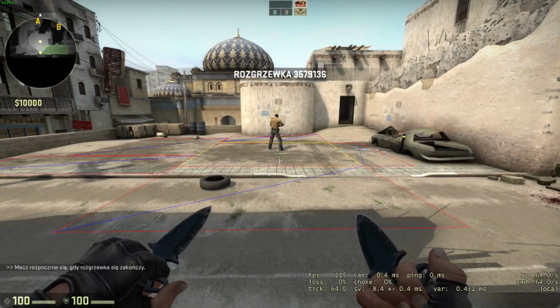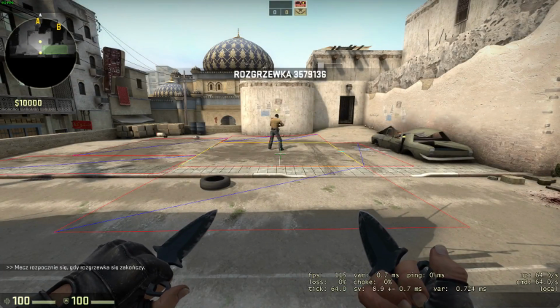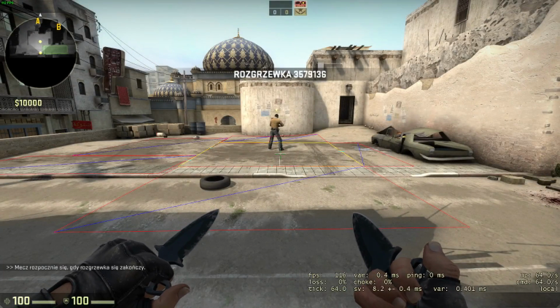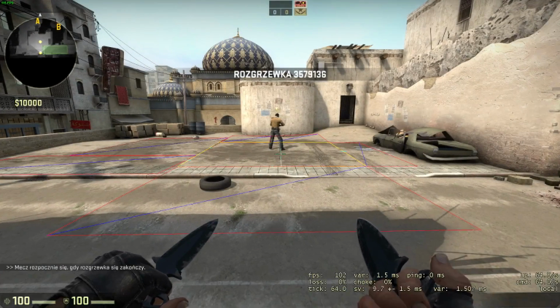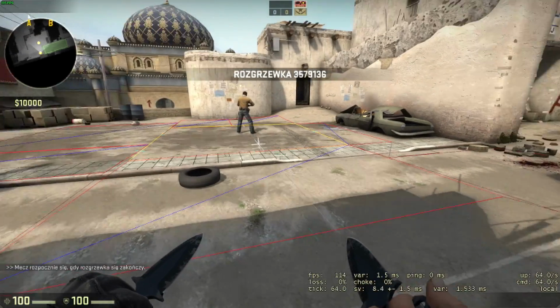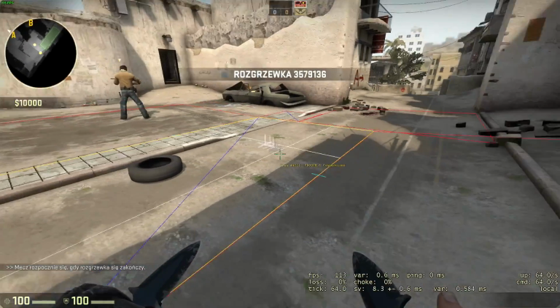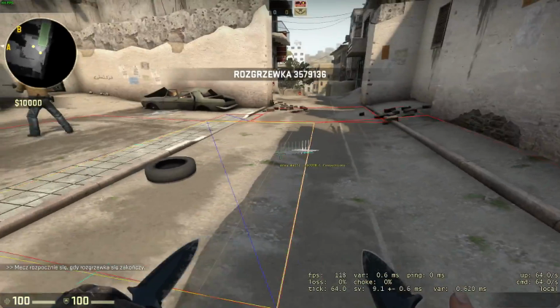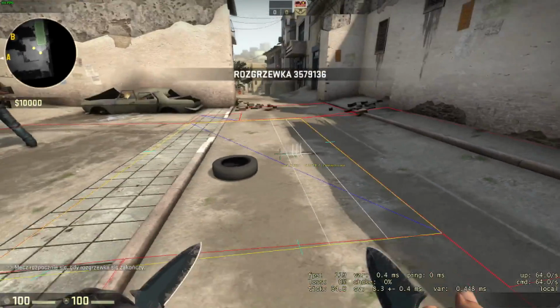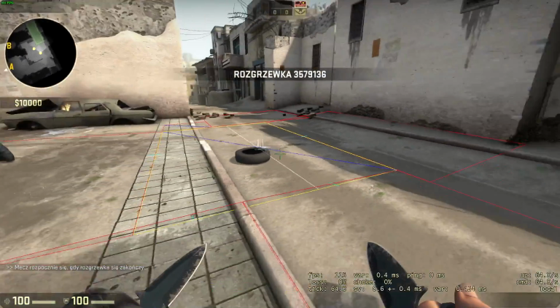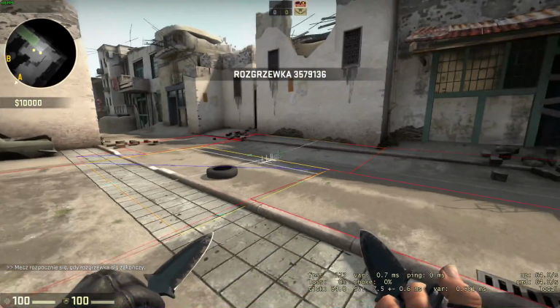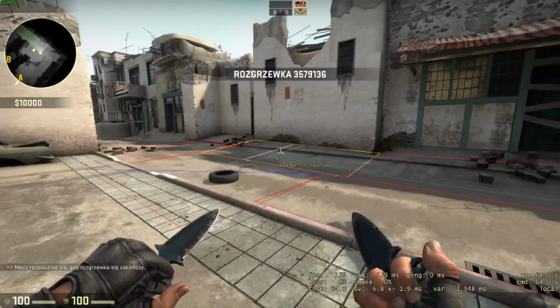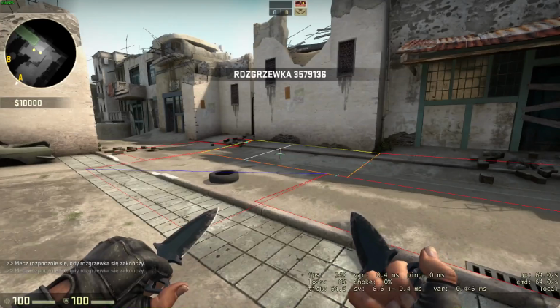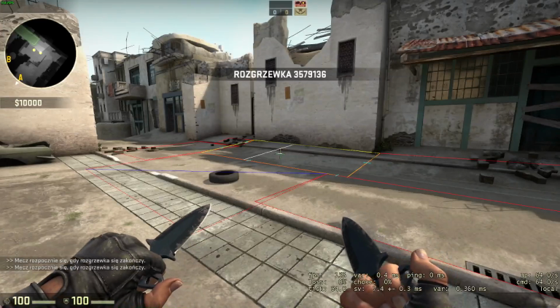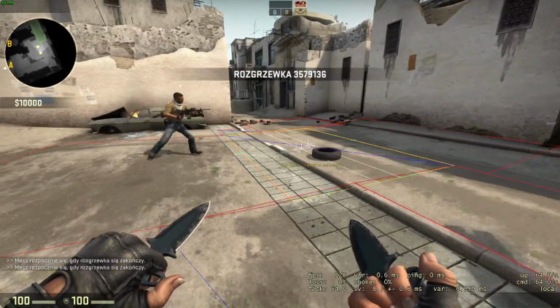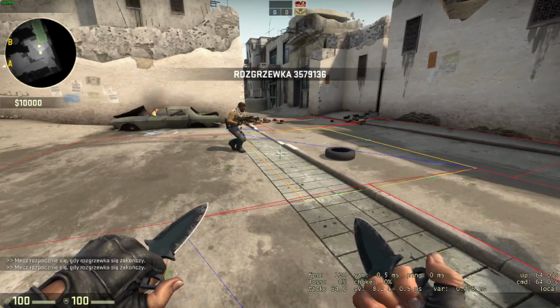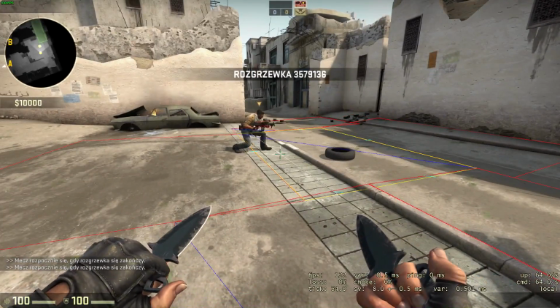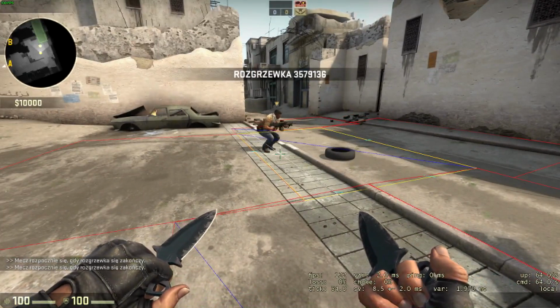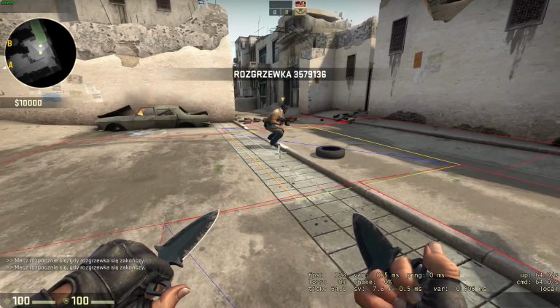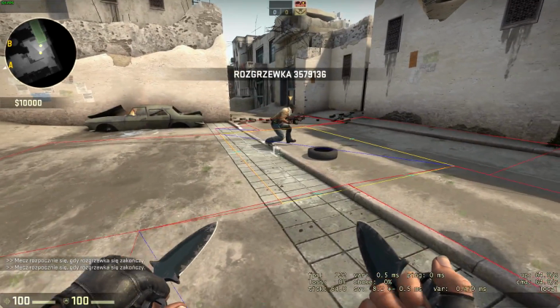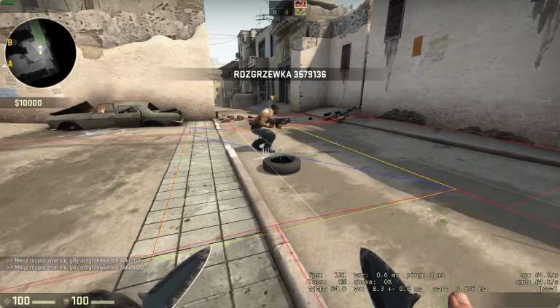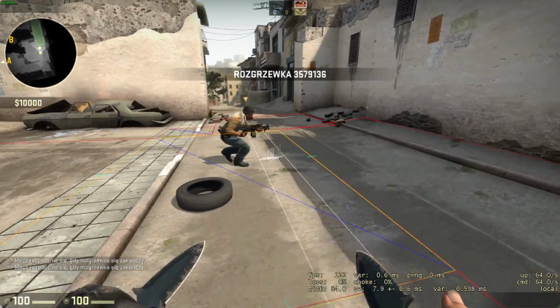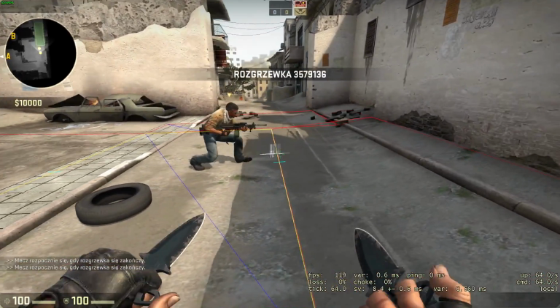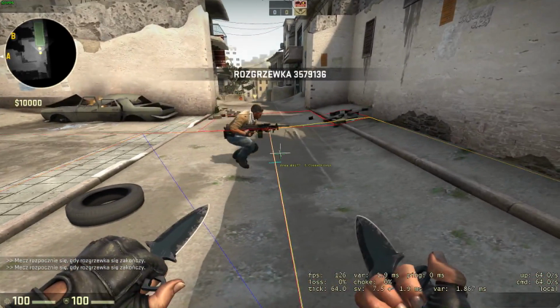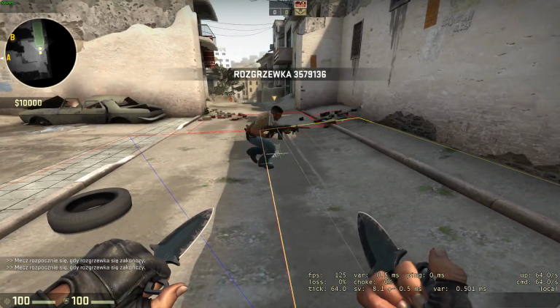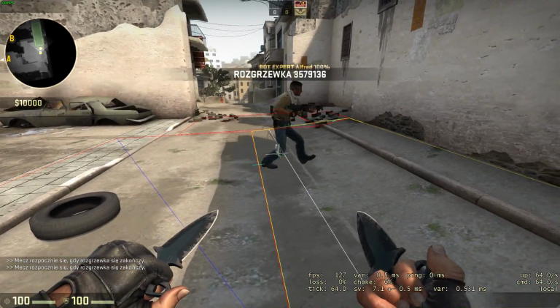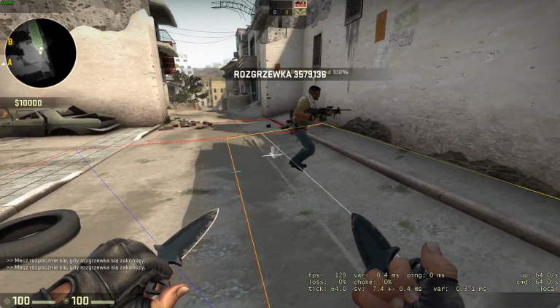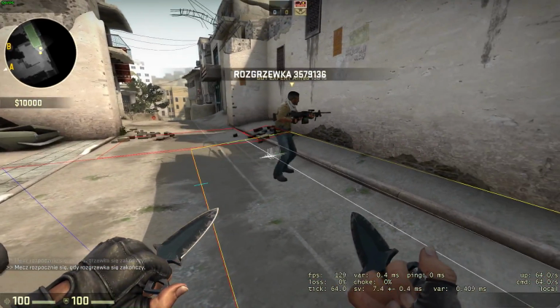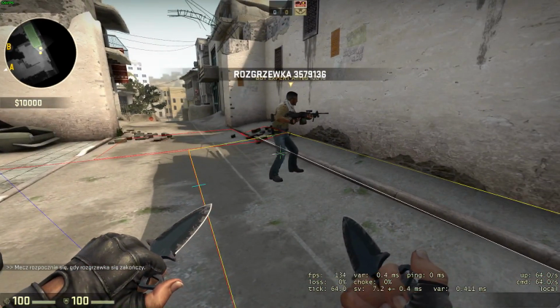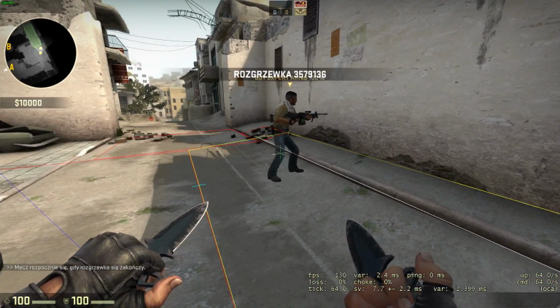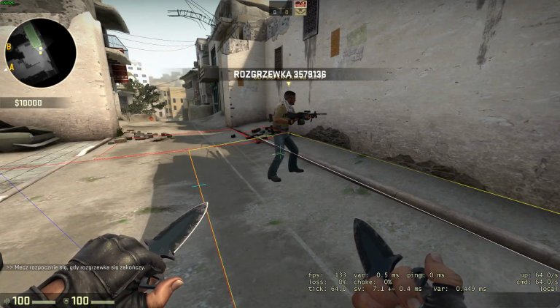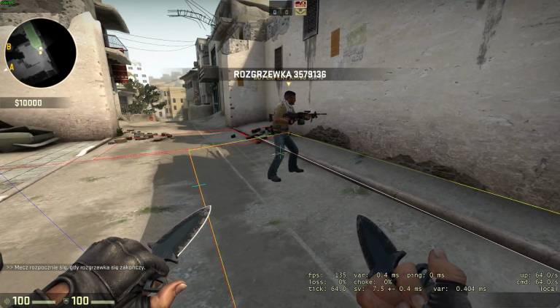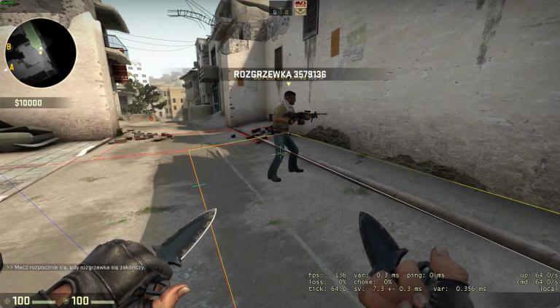Unlike Left 4 Dead, in CSGO players don't crouch automatically, so this attribute must be used around areas that can be traversed only by crouching.